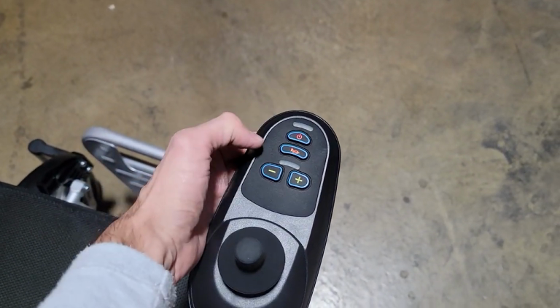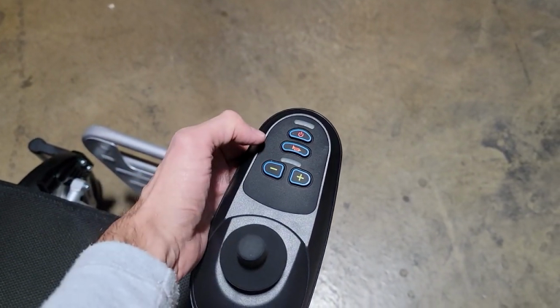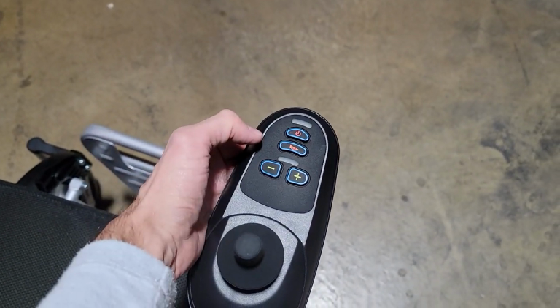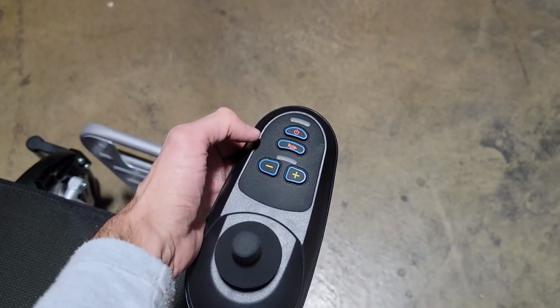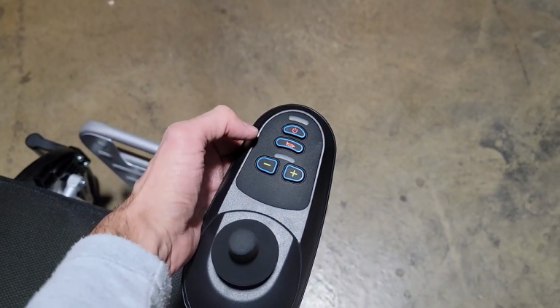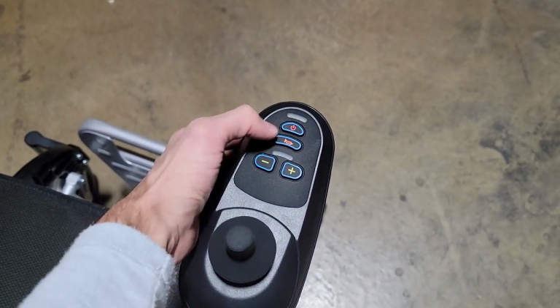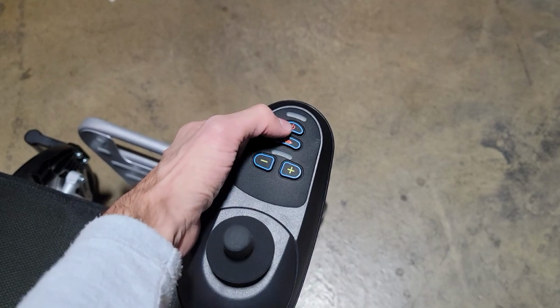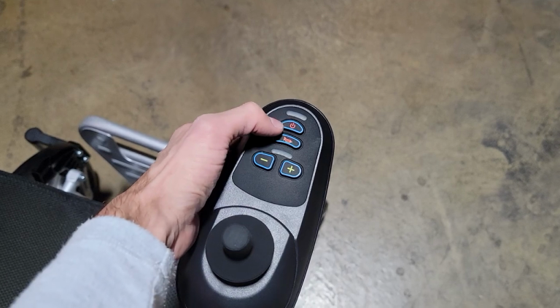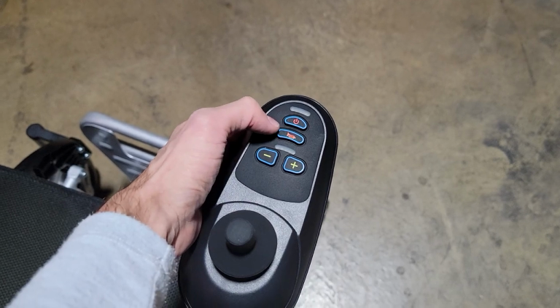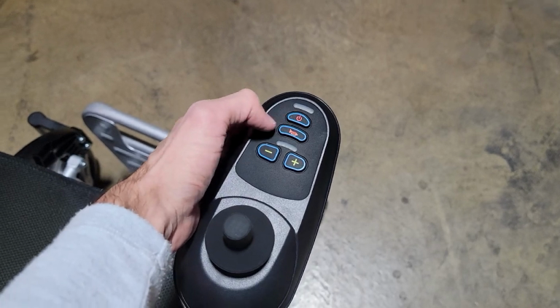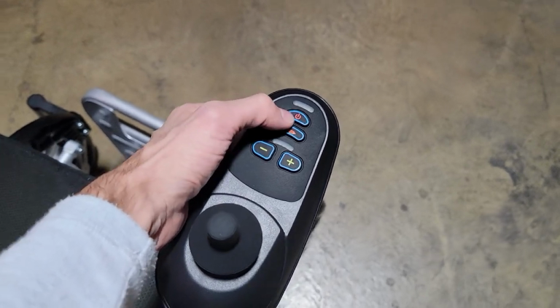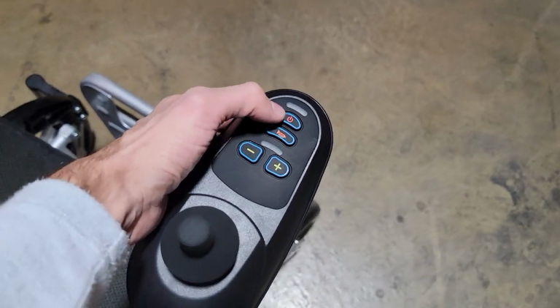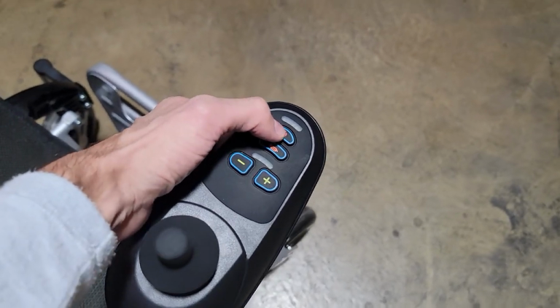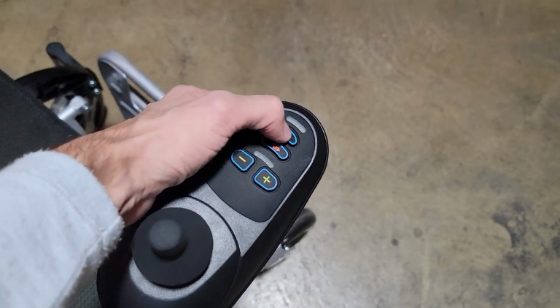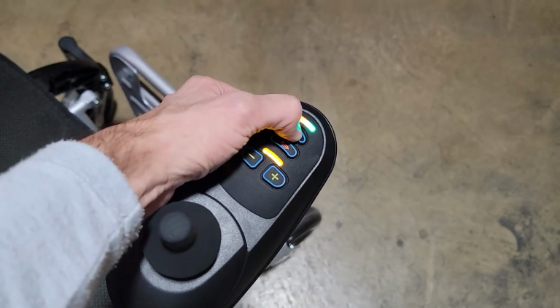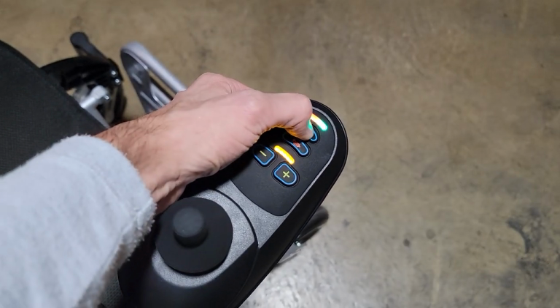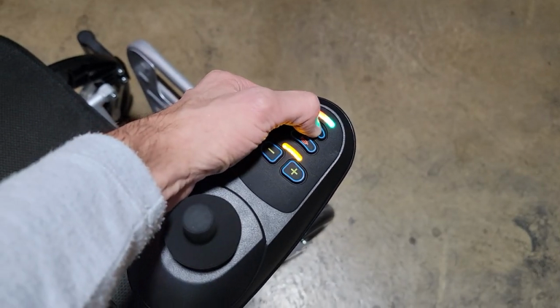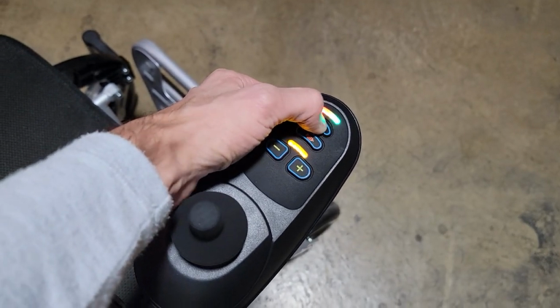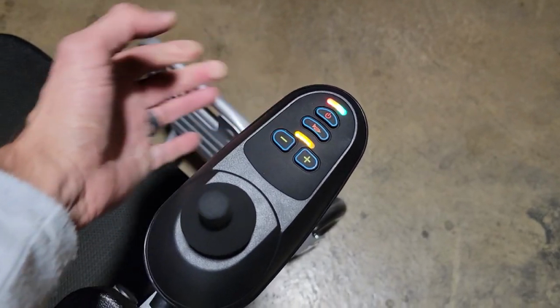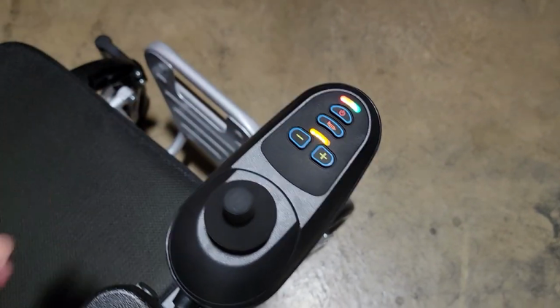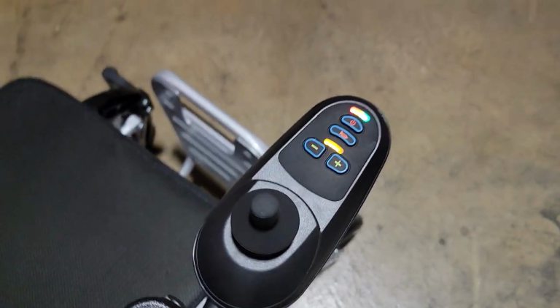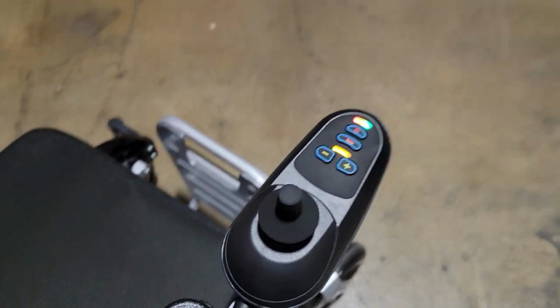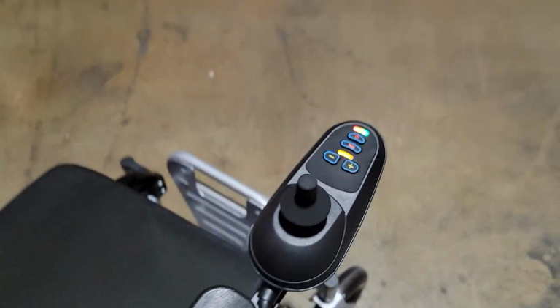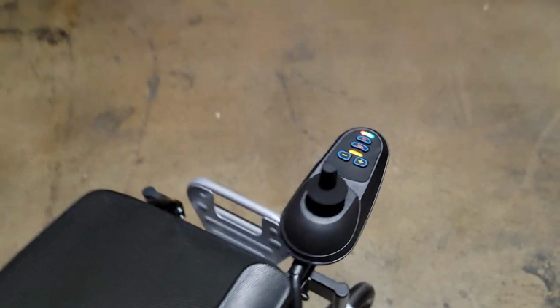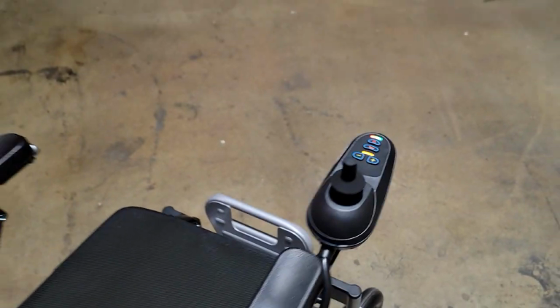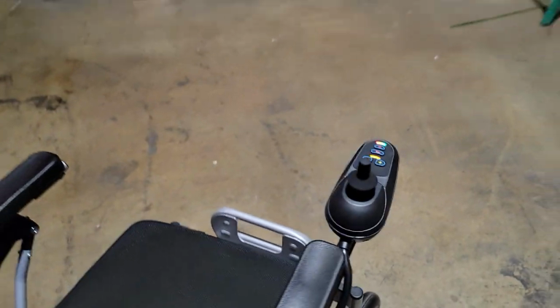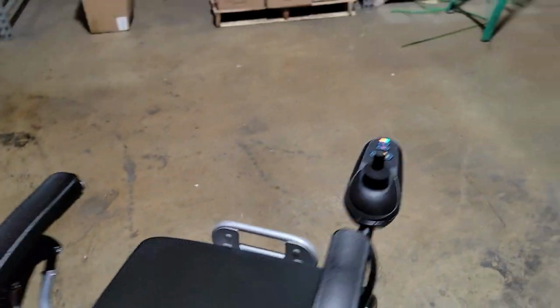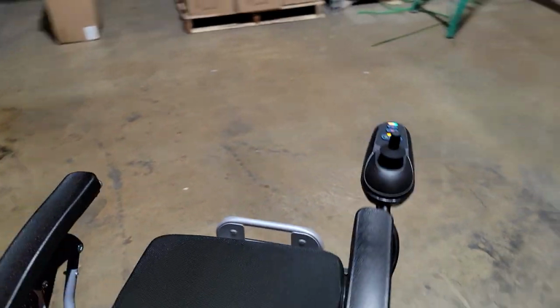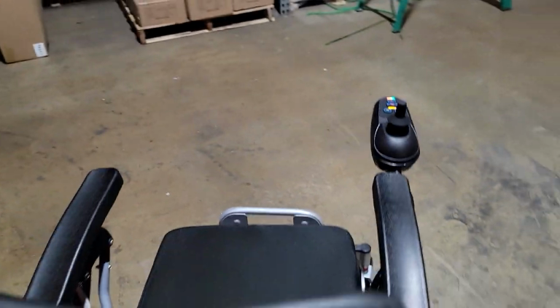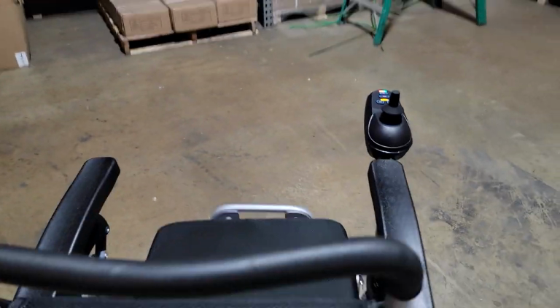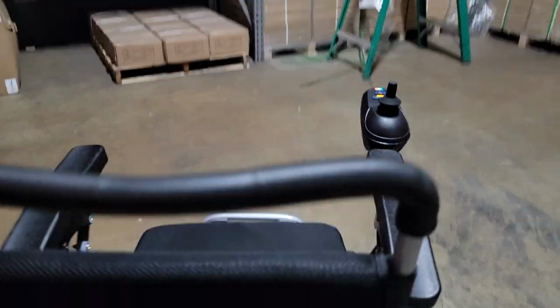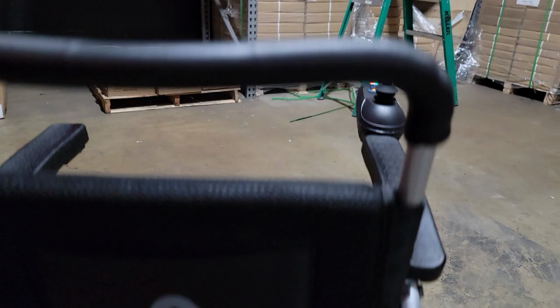To turn it off, you simply hit the off button. To turn it back on, hit the on button.